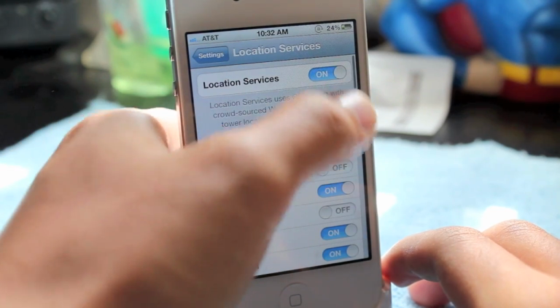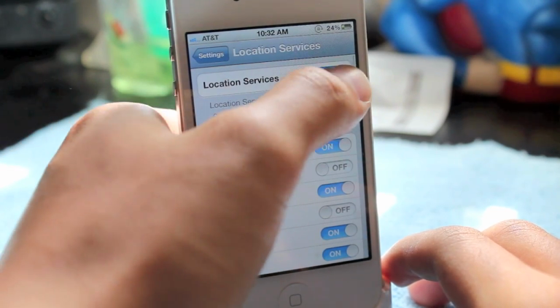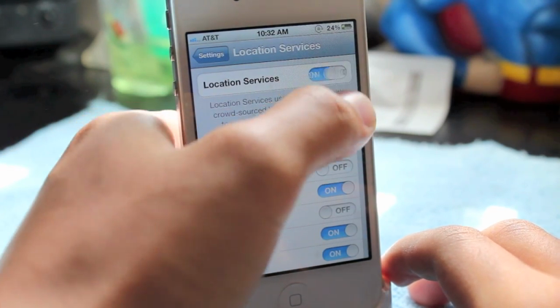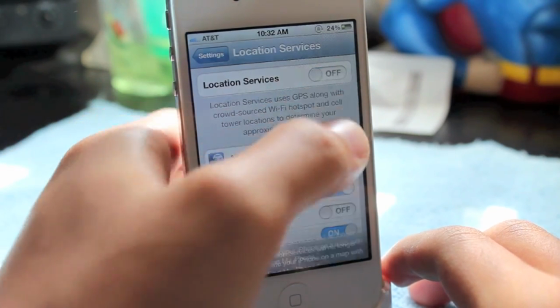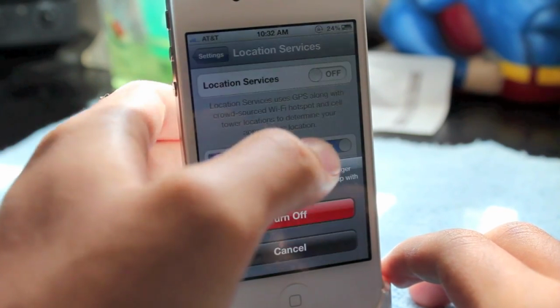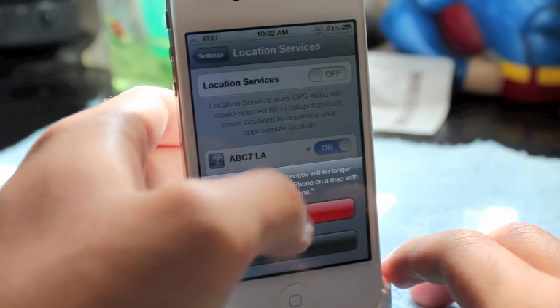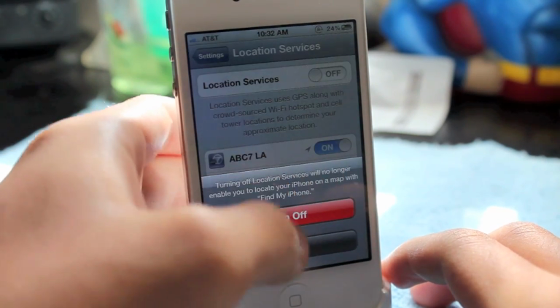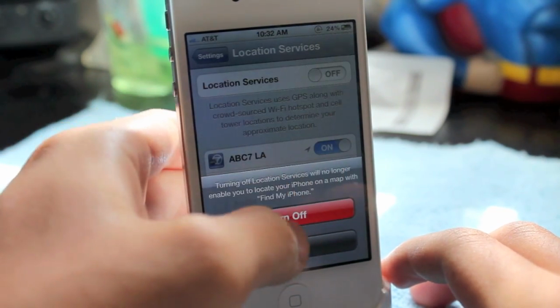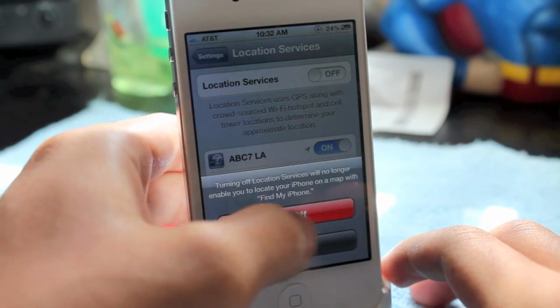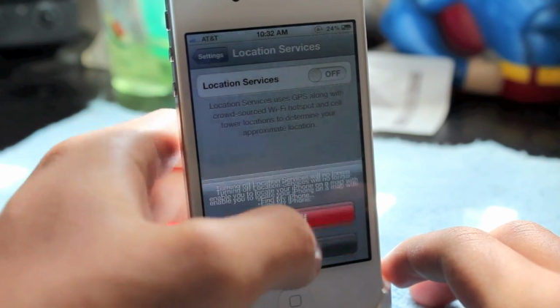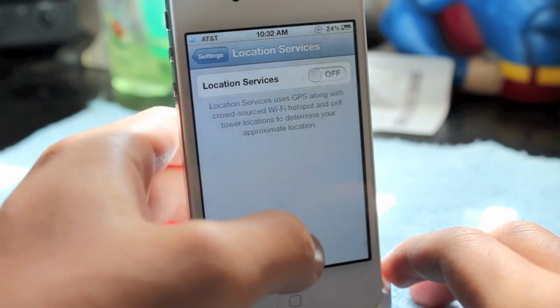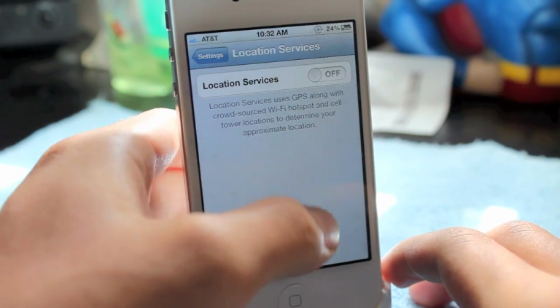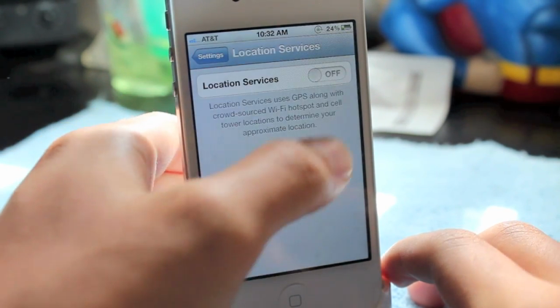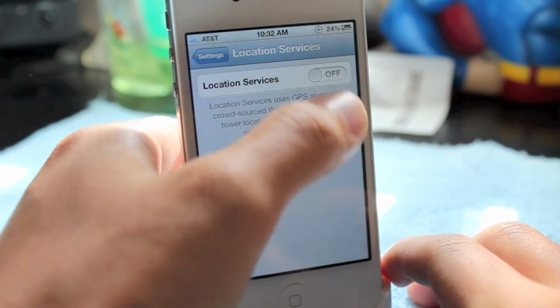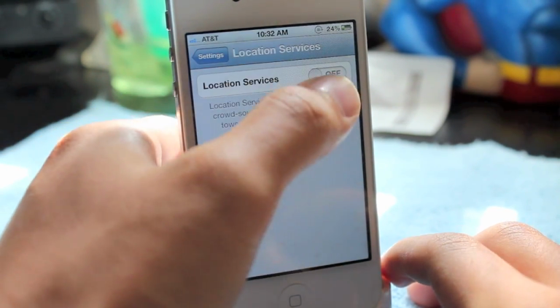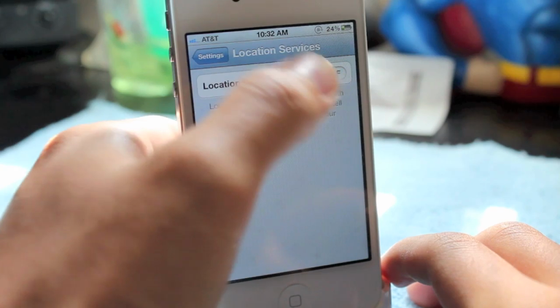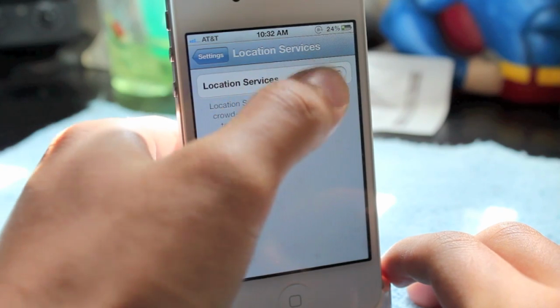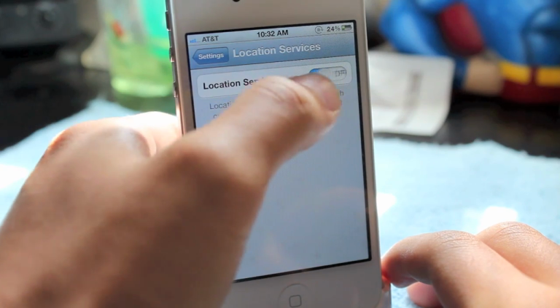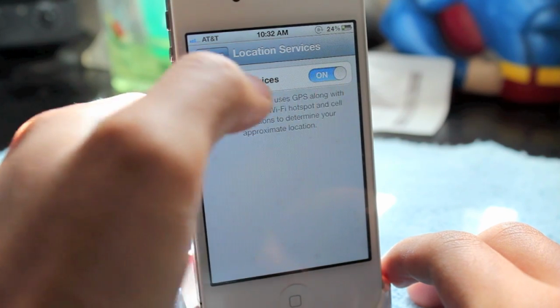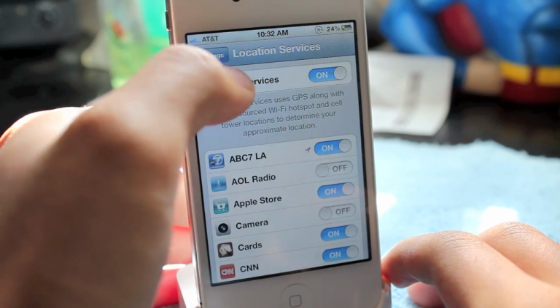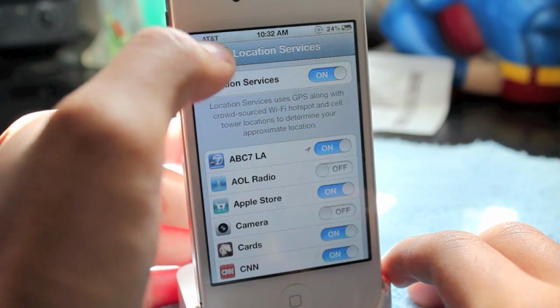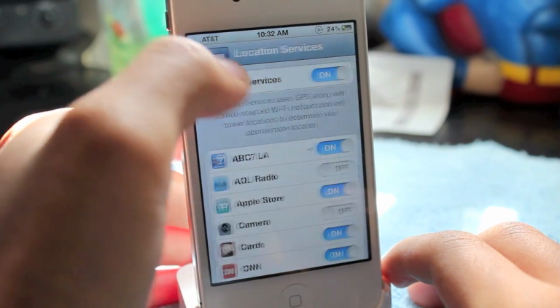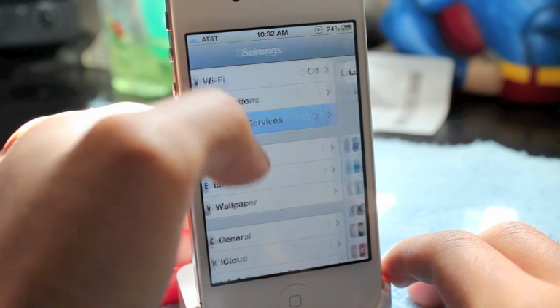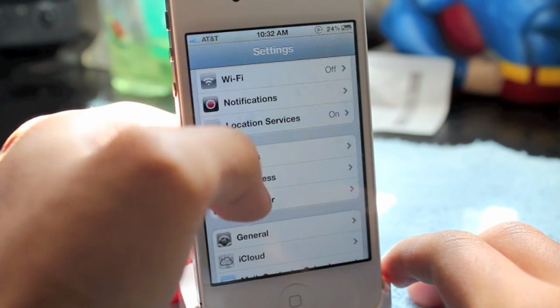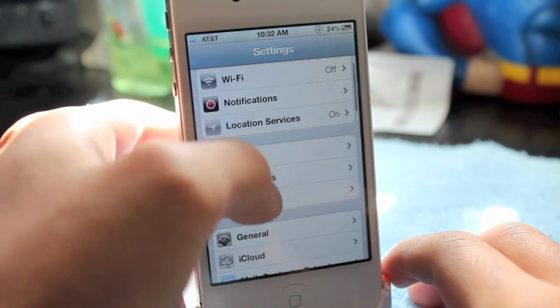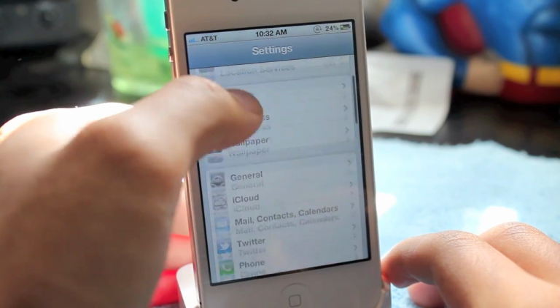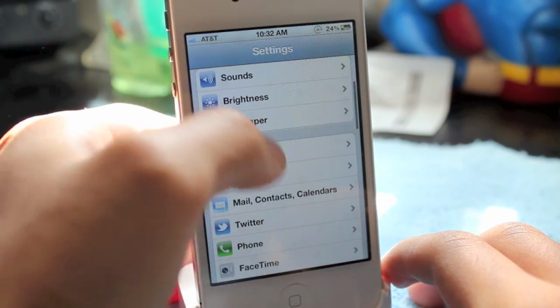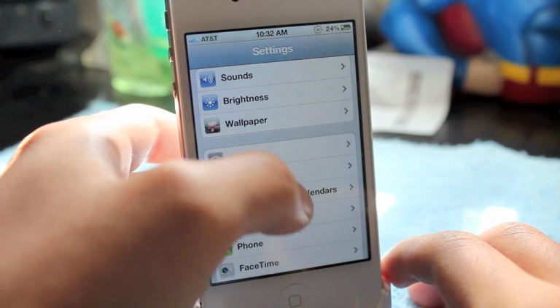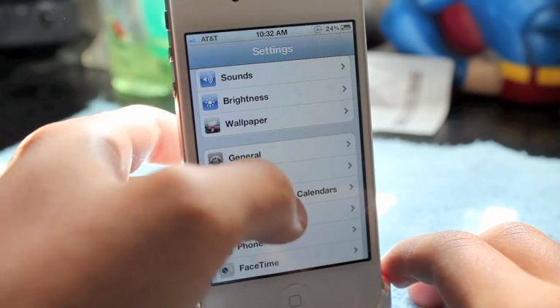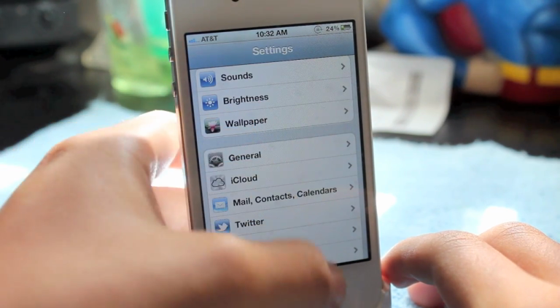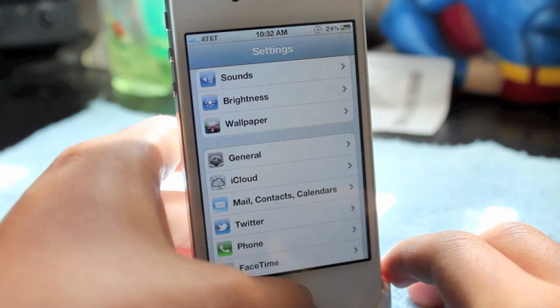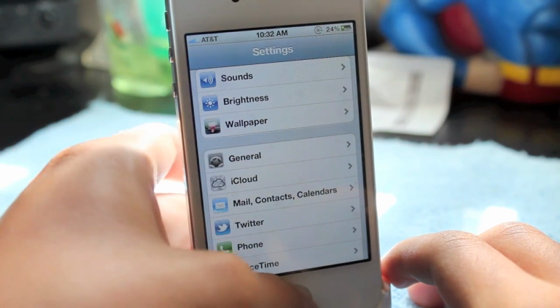Another thing you're gonna want to turn off is location services — that's another big one. Let's go ahead and turn it back on just for the video.